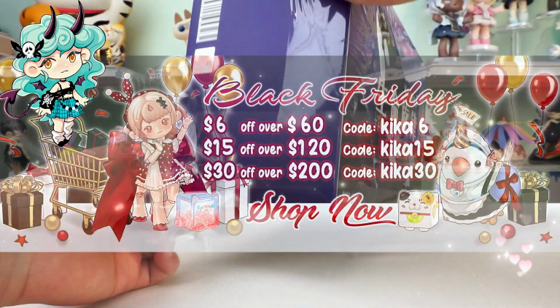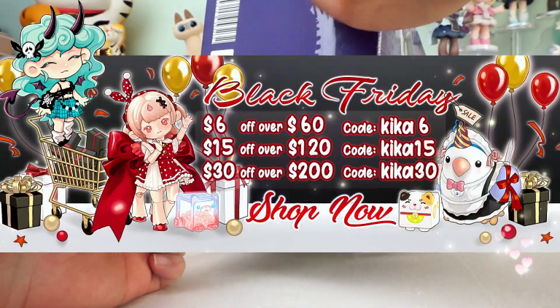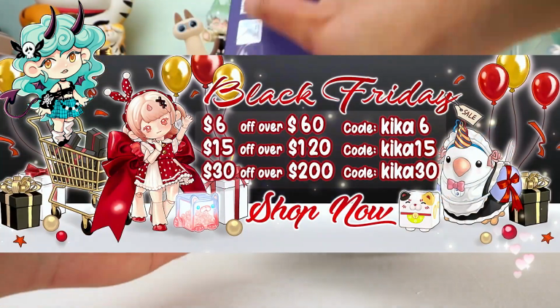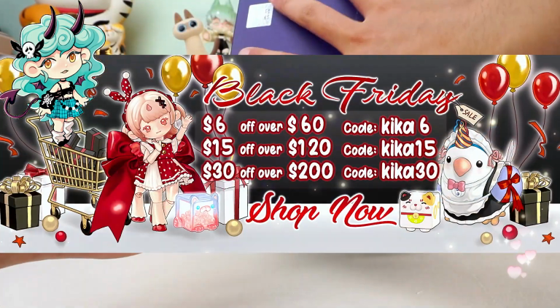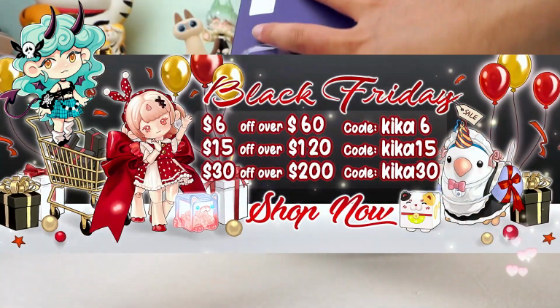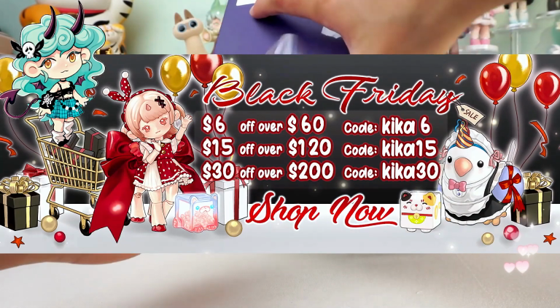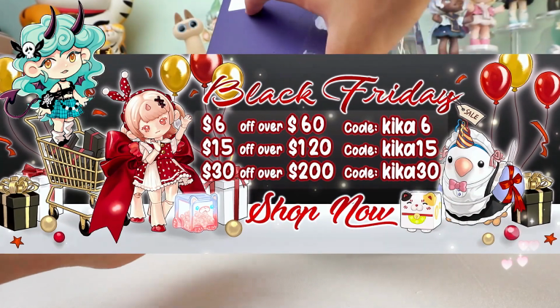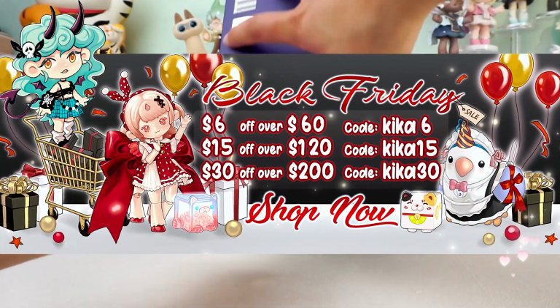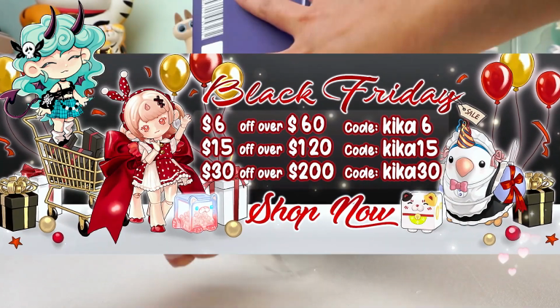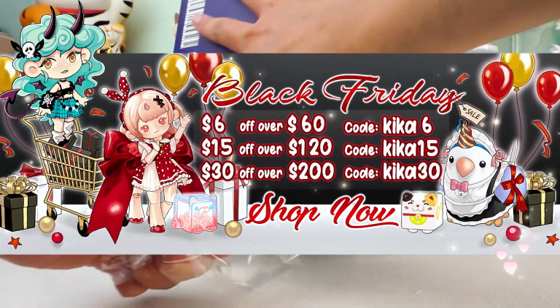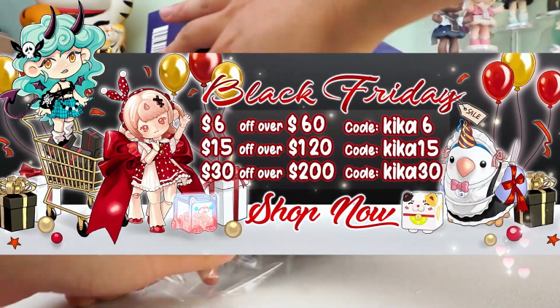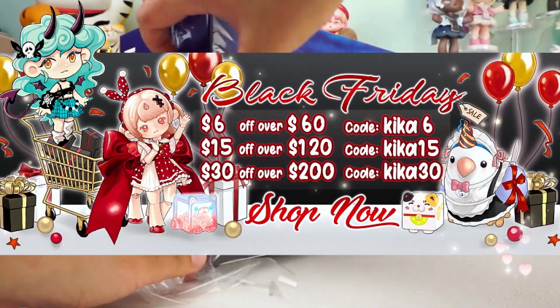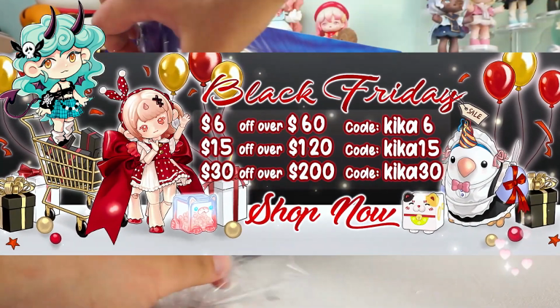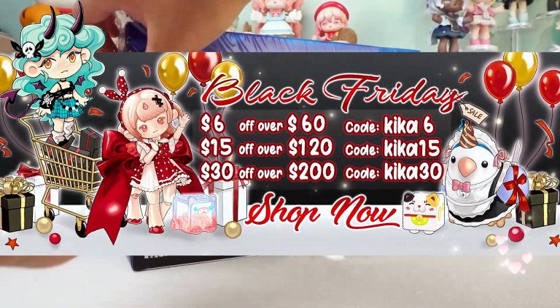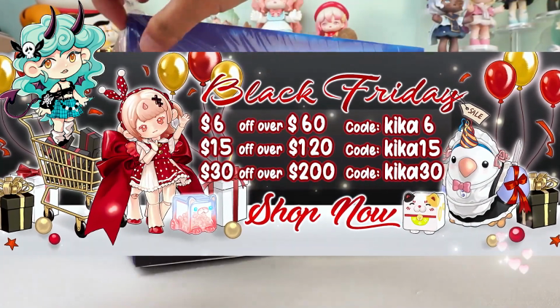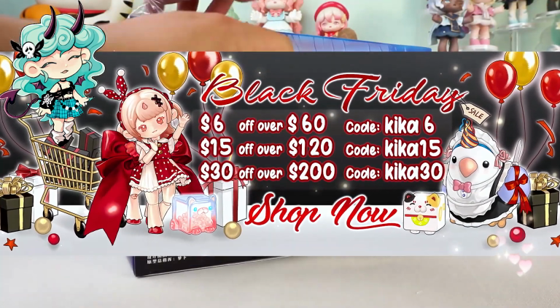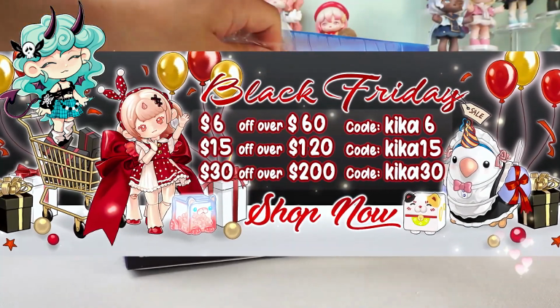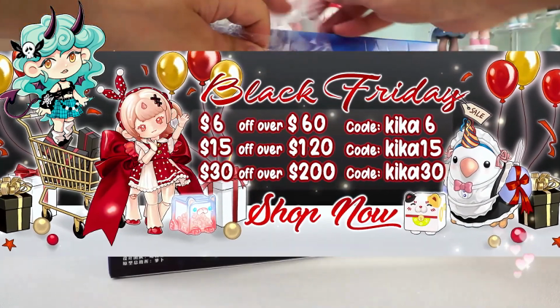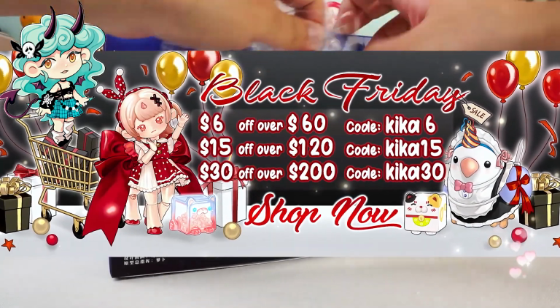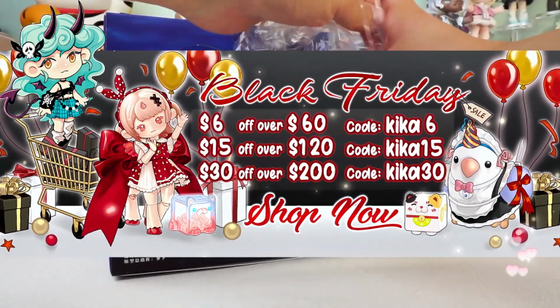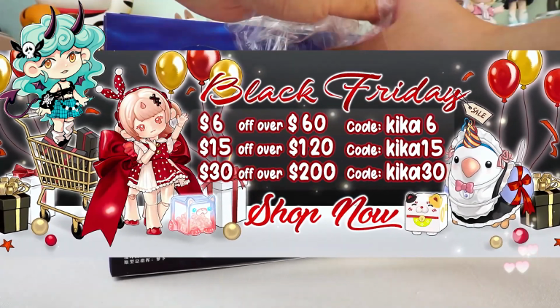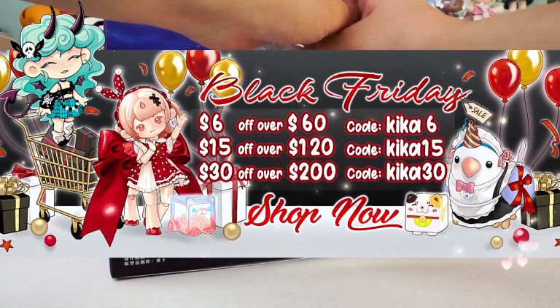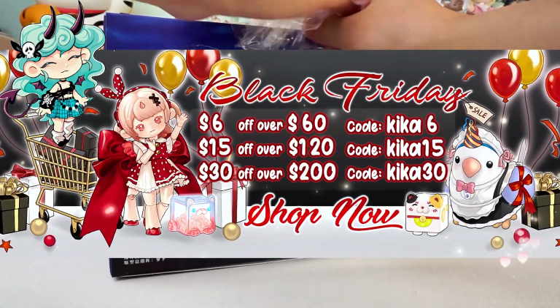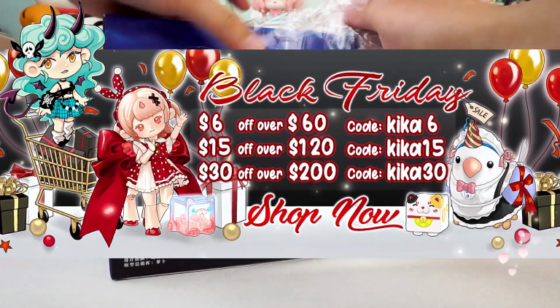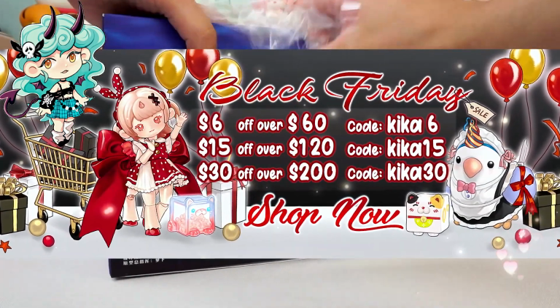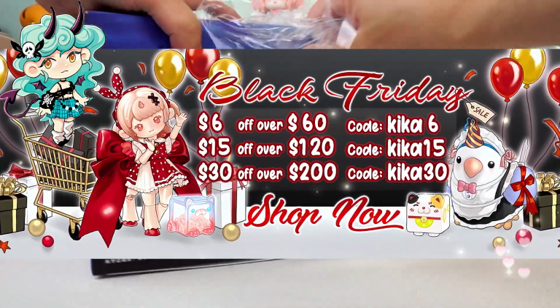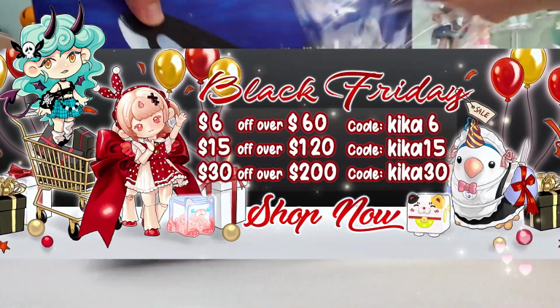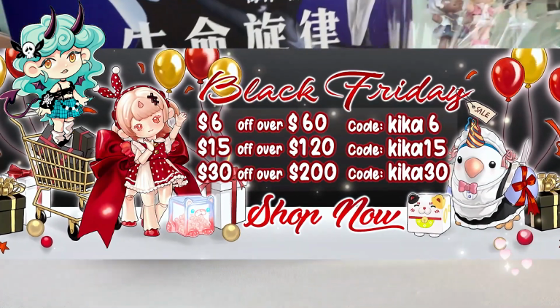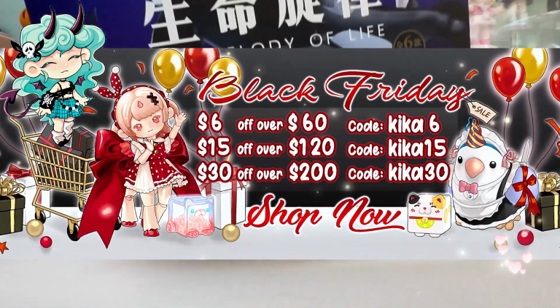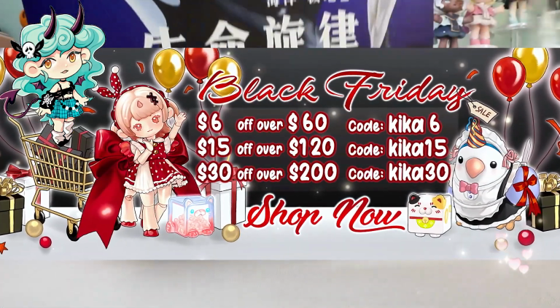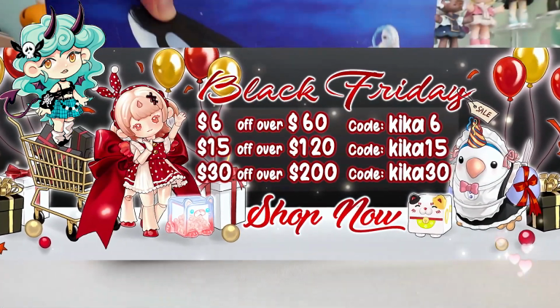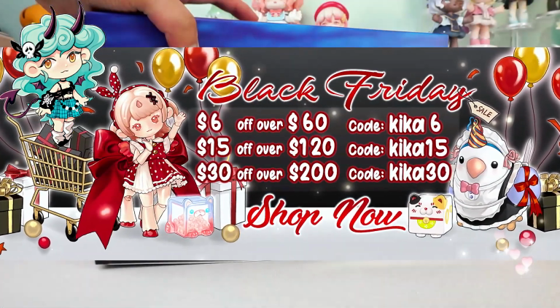Black Friday is coming, and Kika Goods is offering big discounts. Don't miss out on the event.